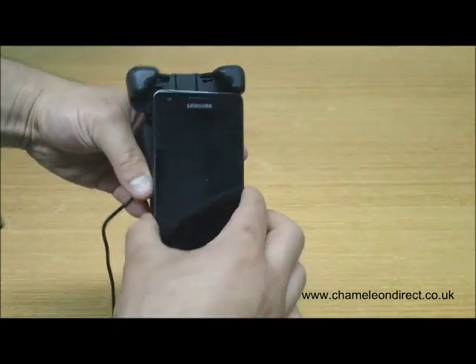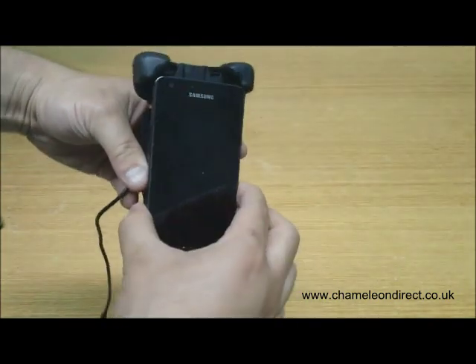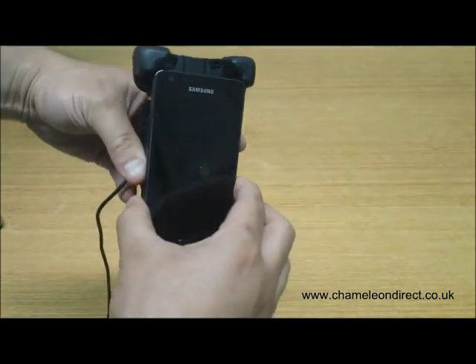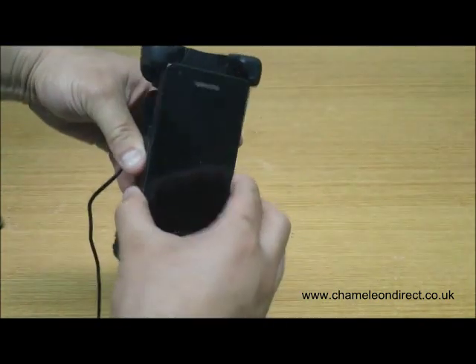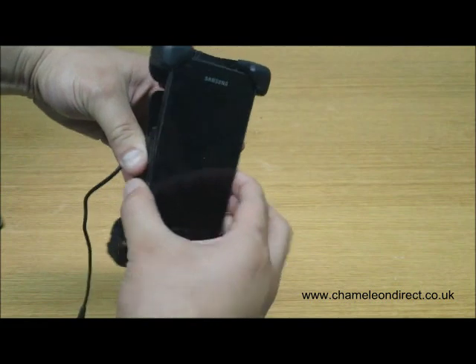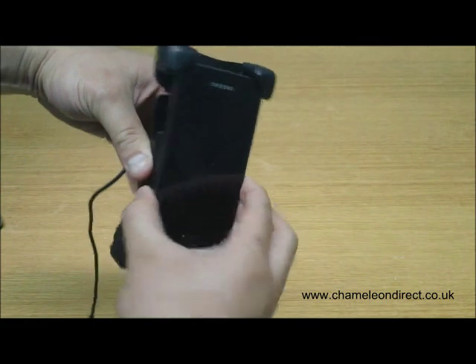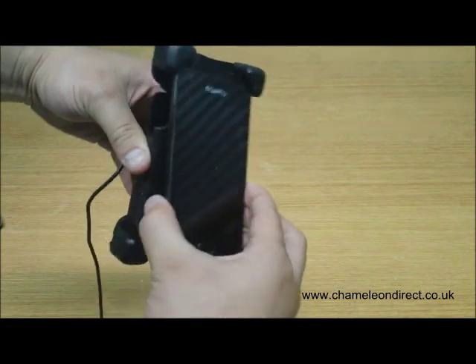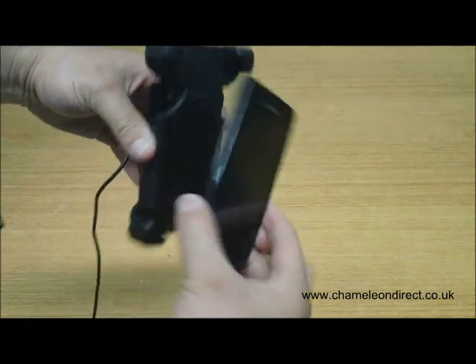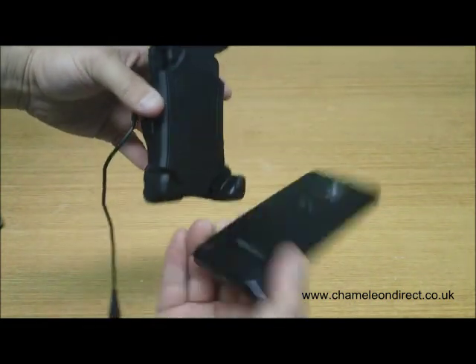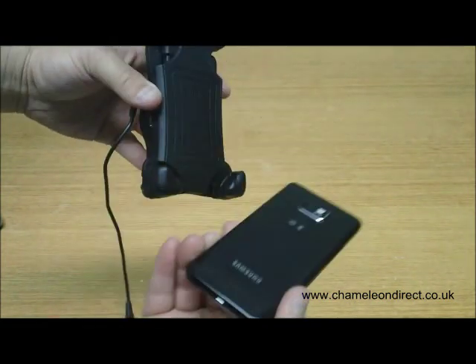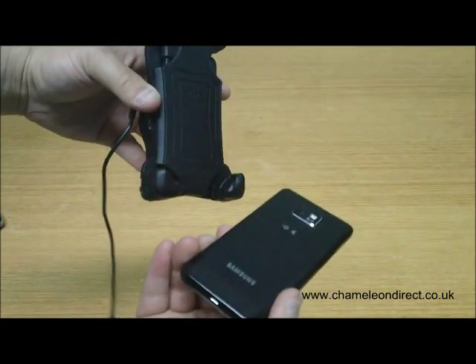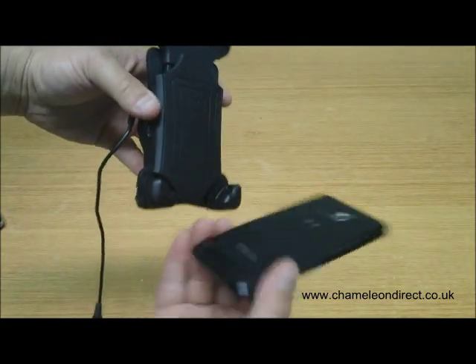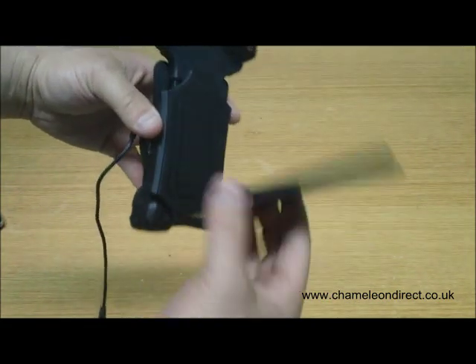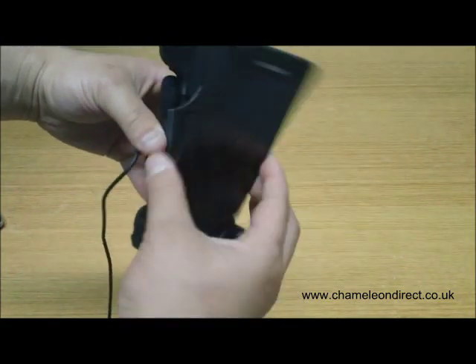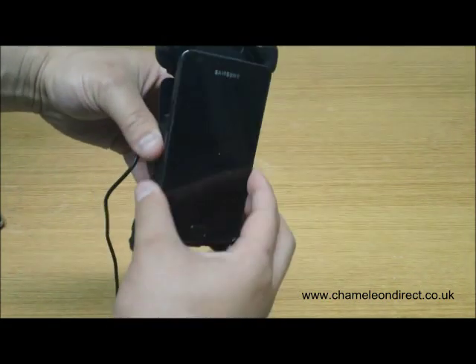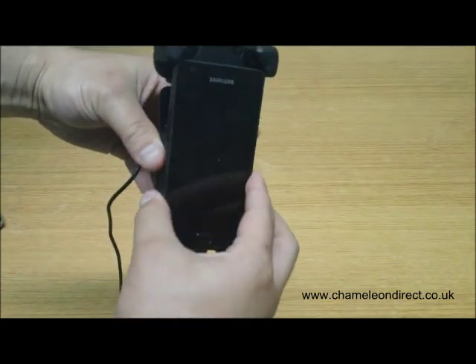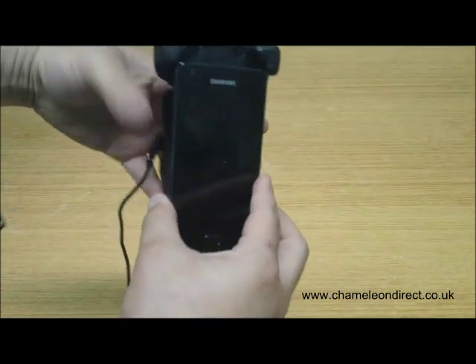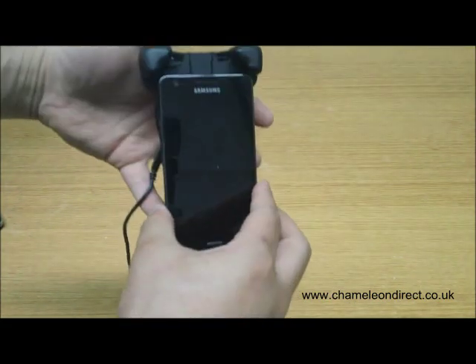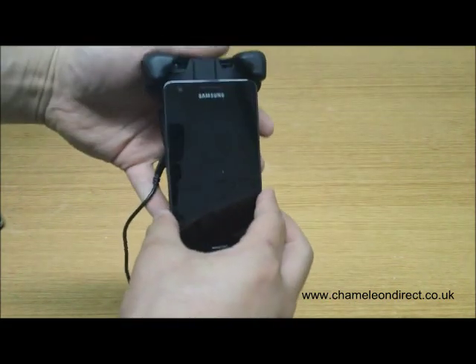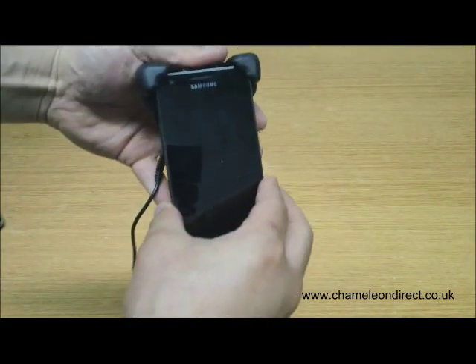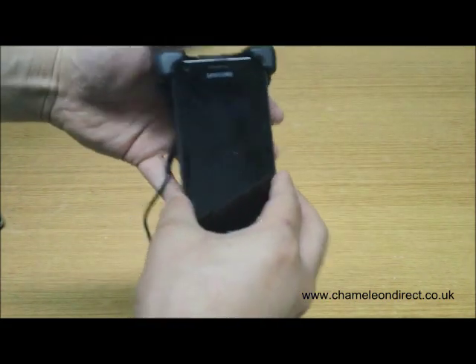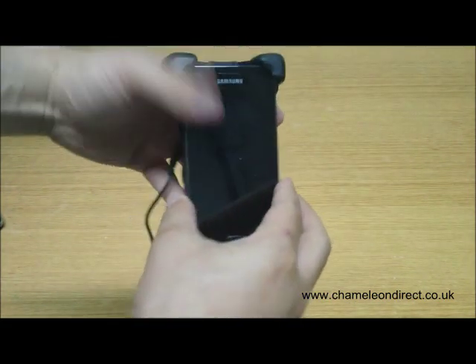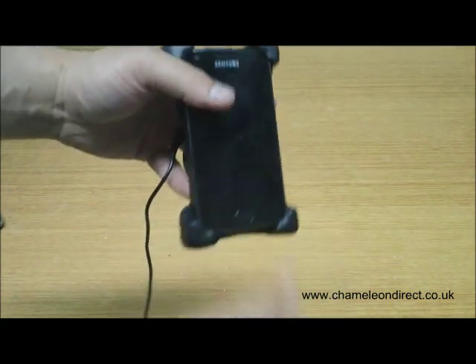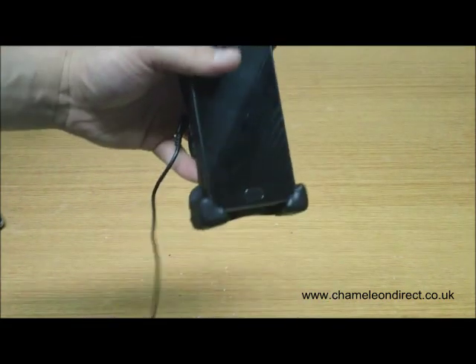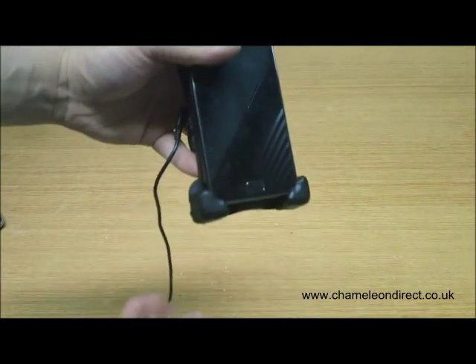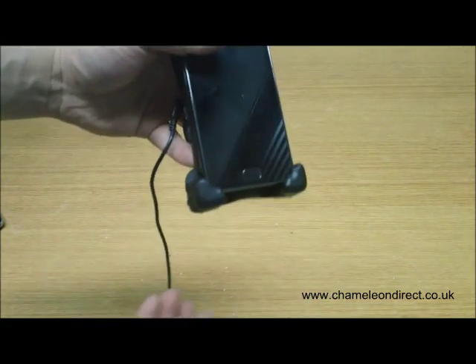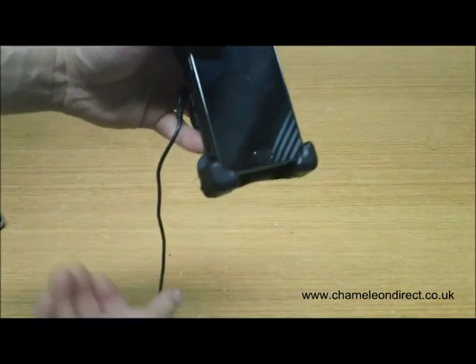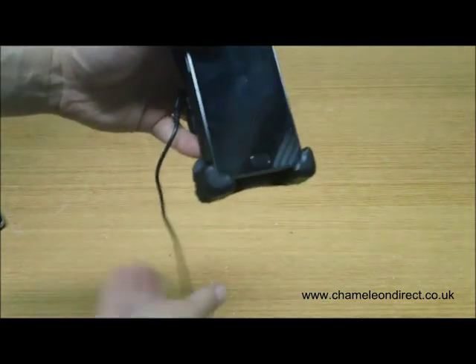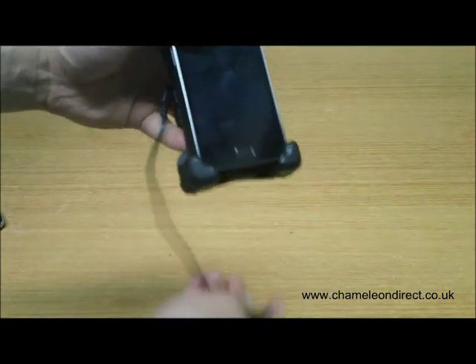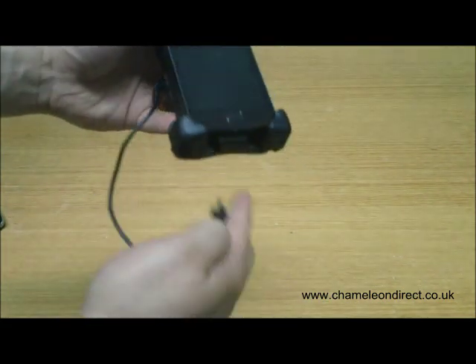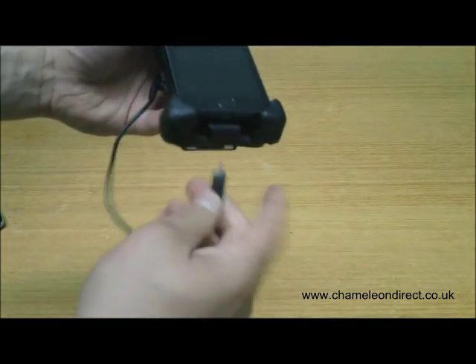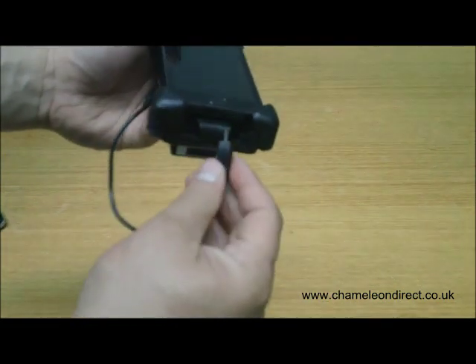If you over-tighten the corner inserts, the phone will not easily come out of the cradle, so please take note of this.